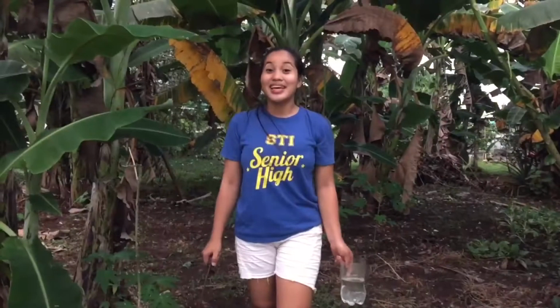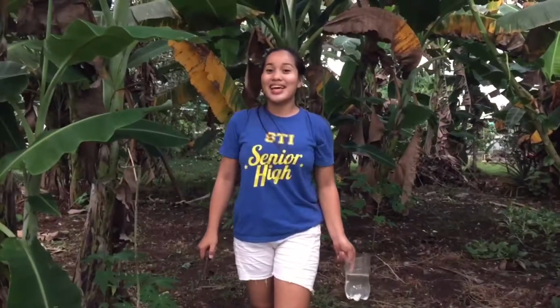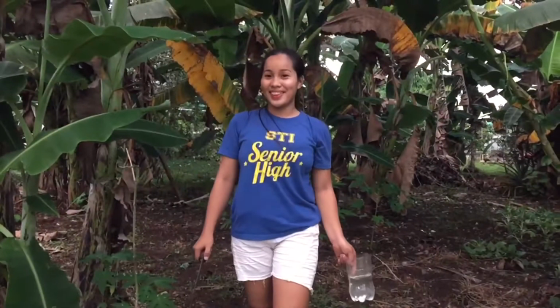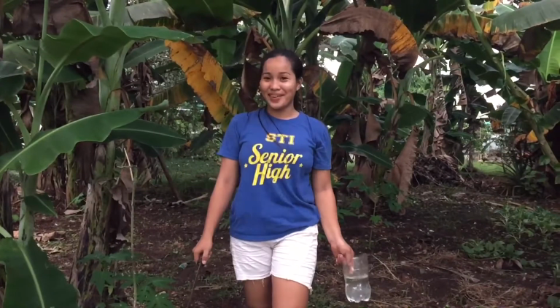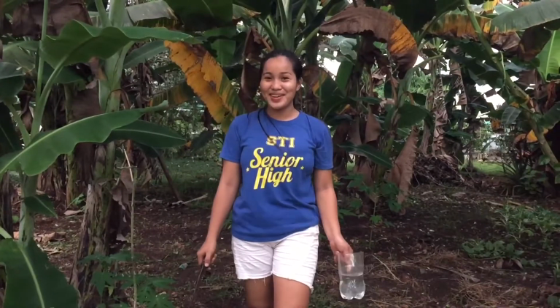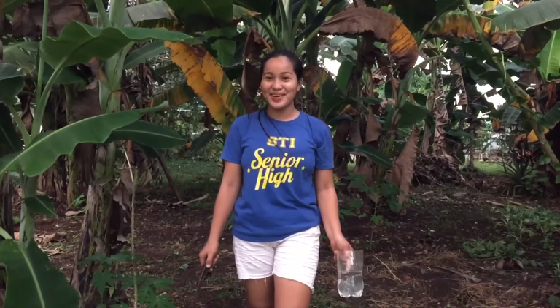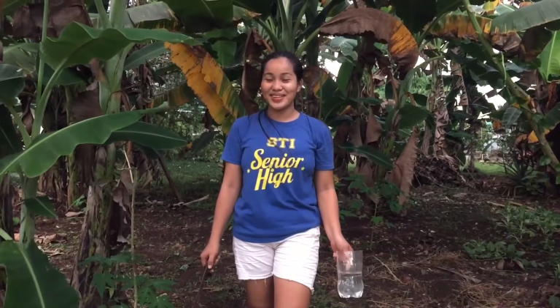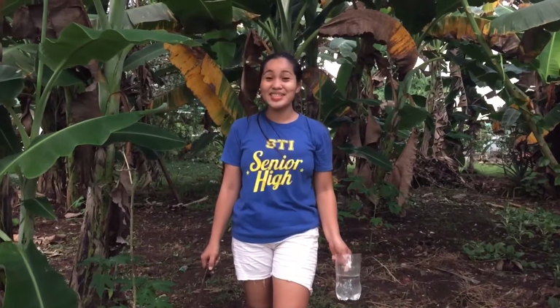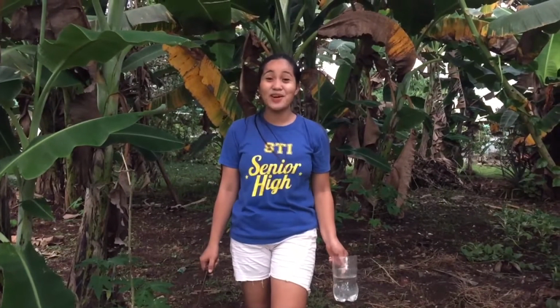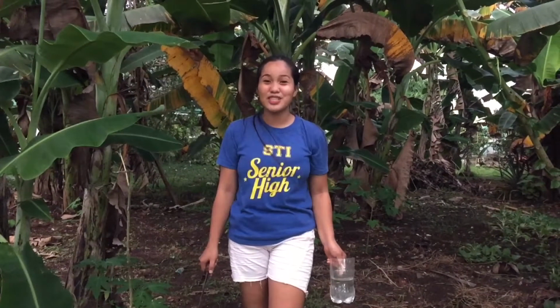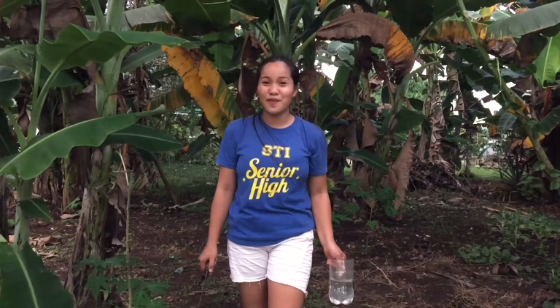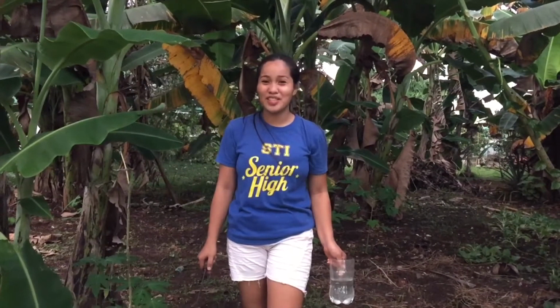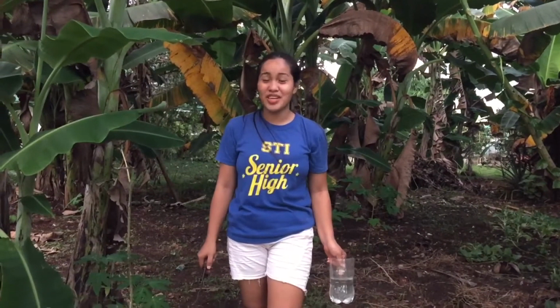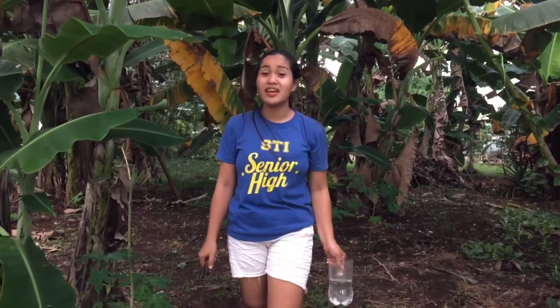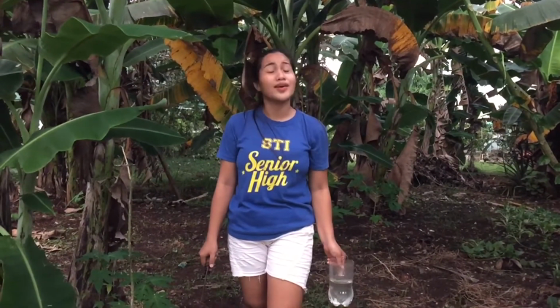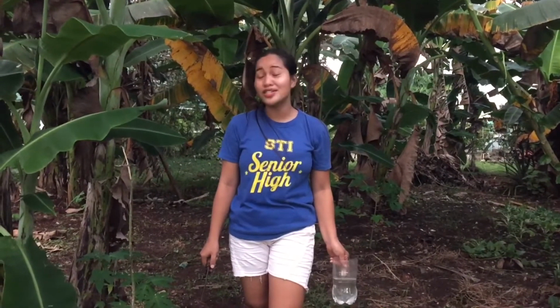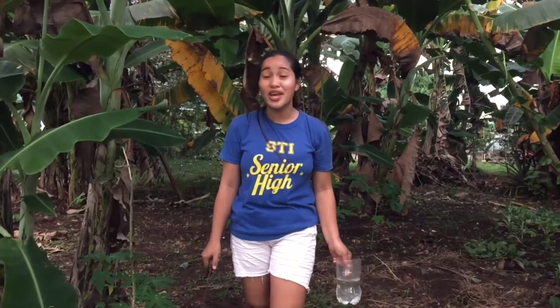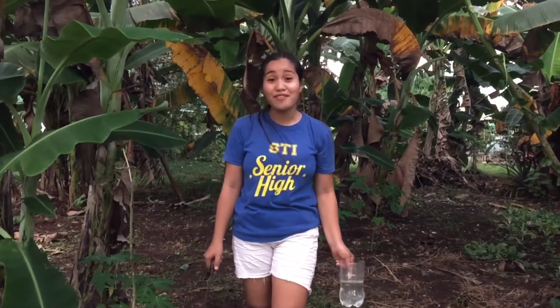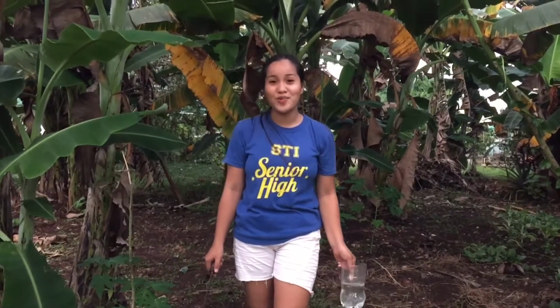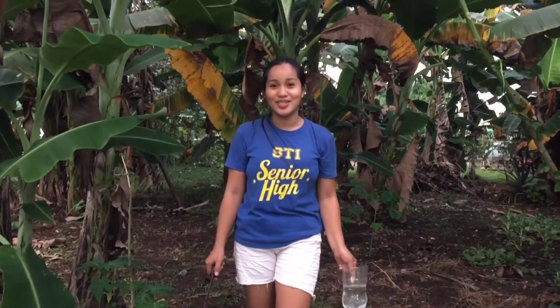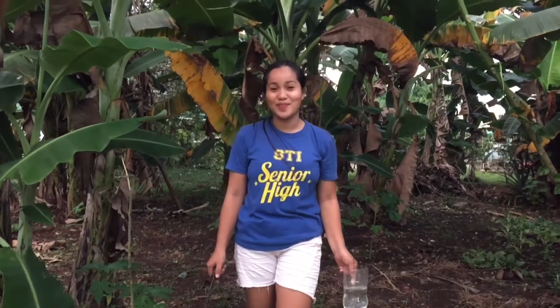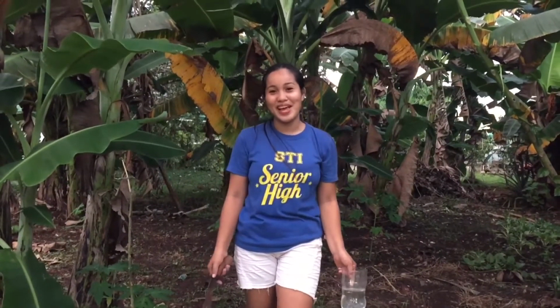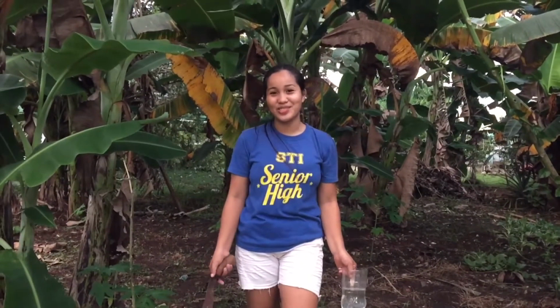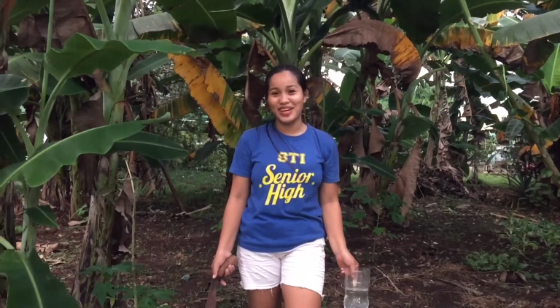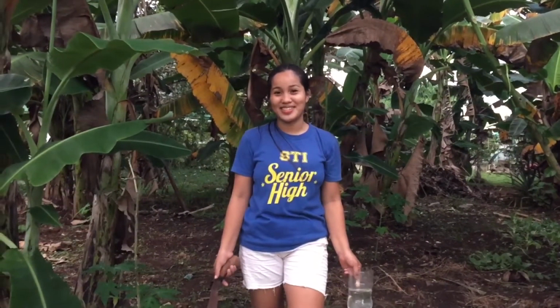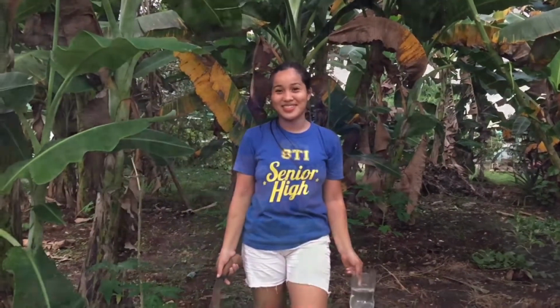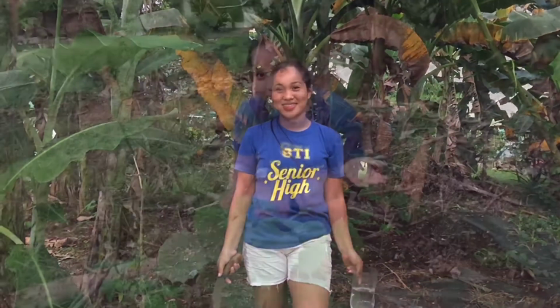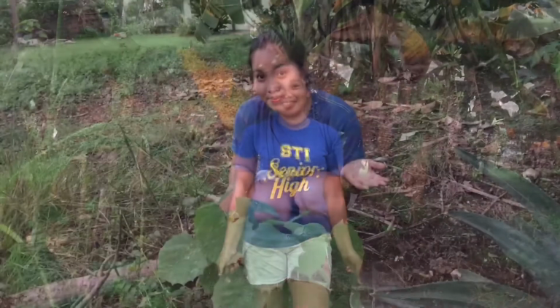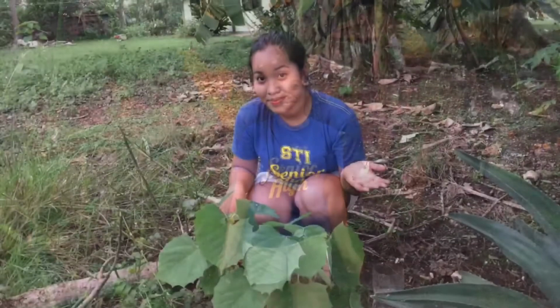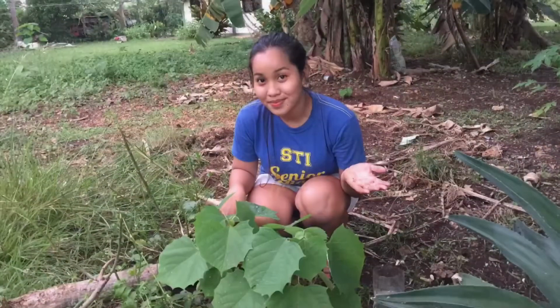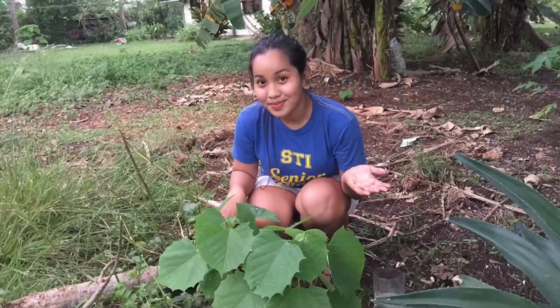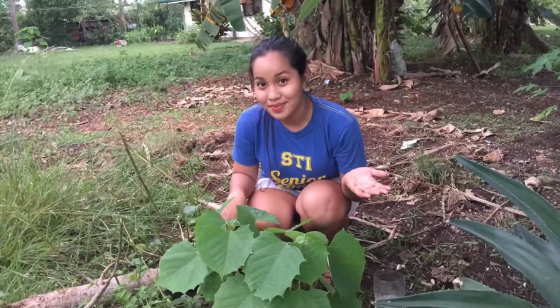And there you go! Thank you so much for watching, and I urge everyone to plant trees!